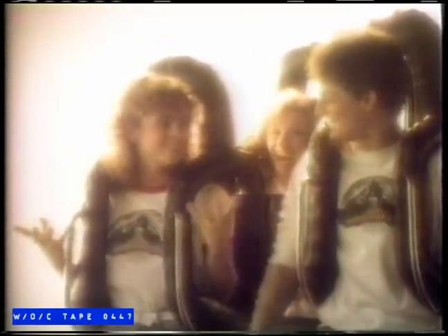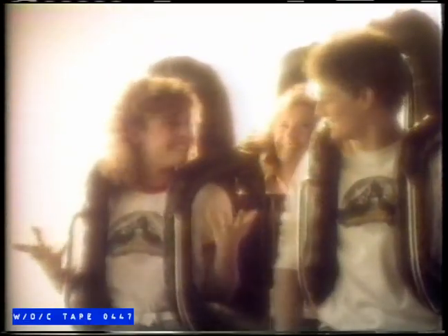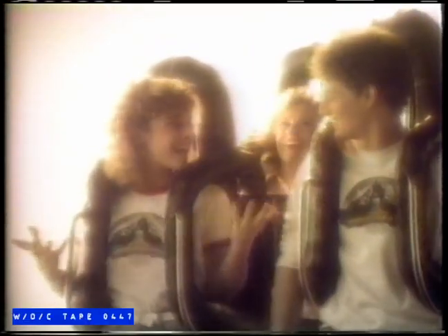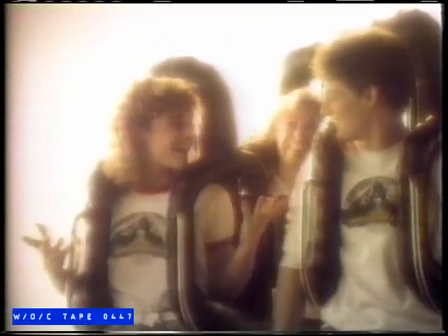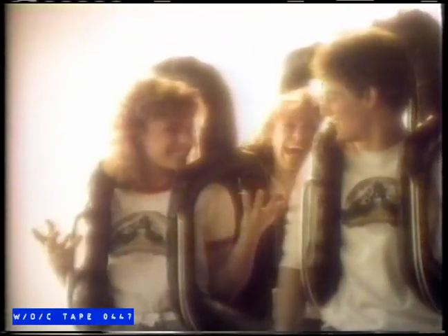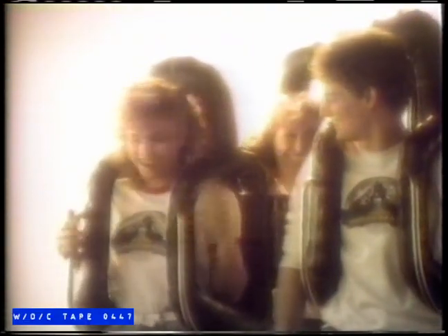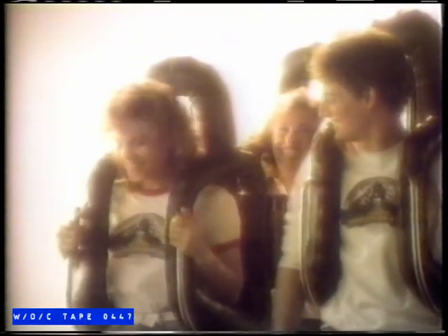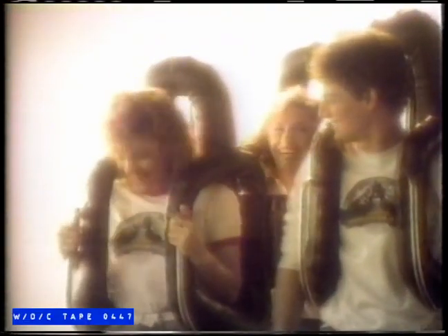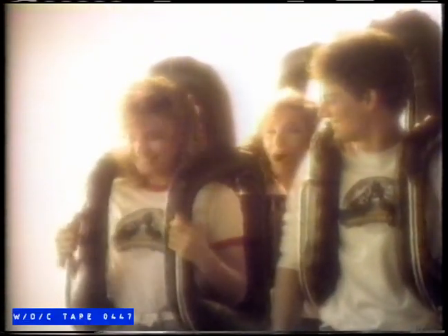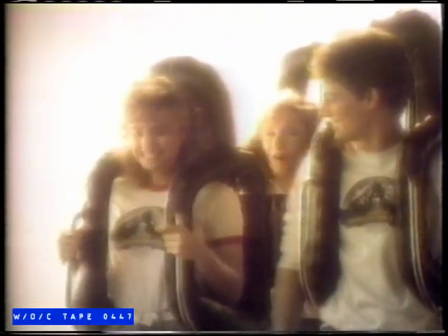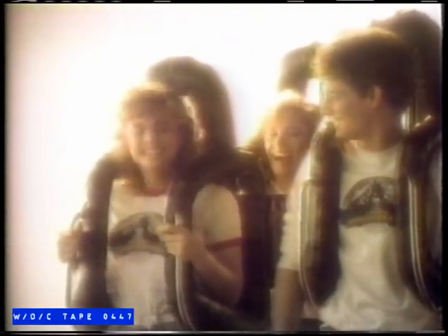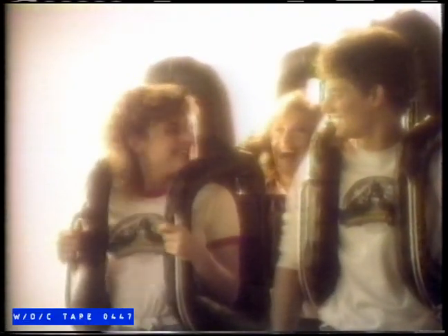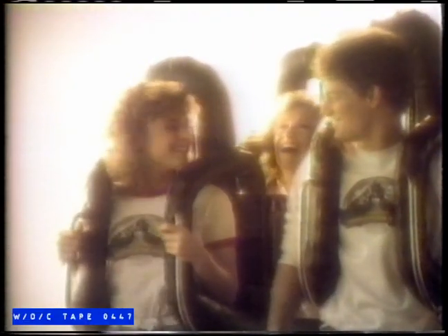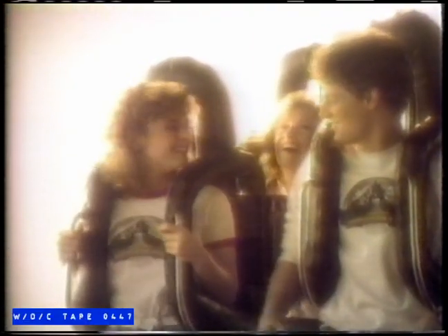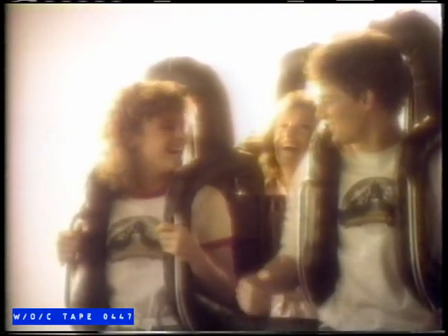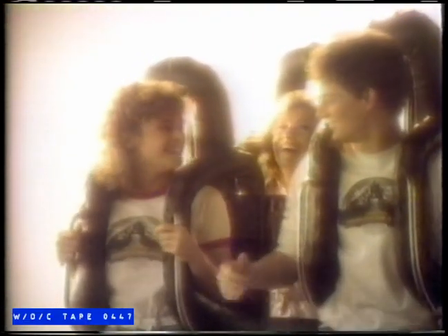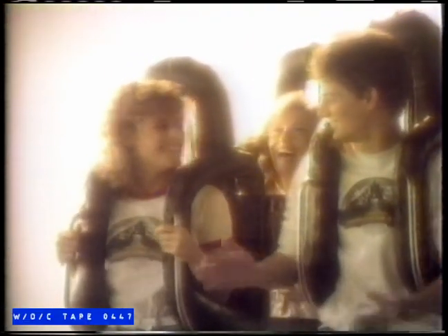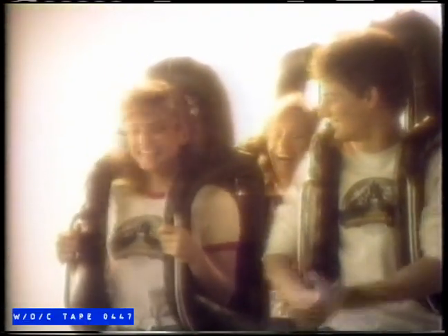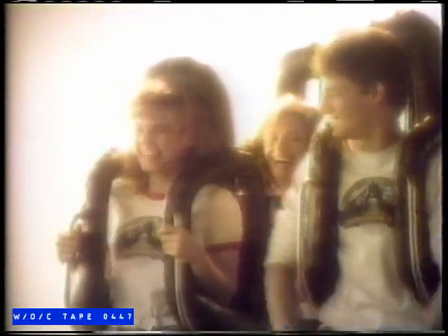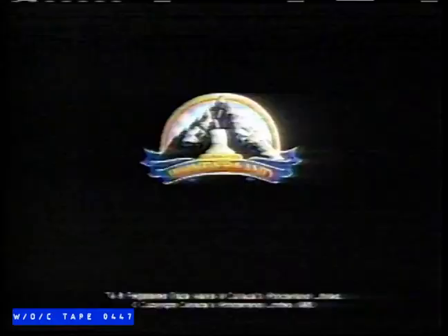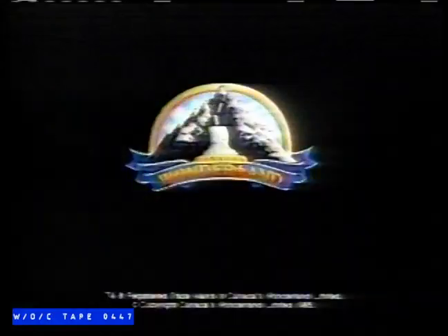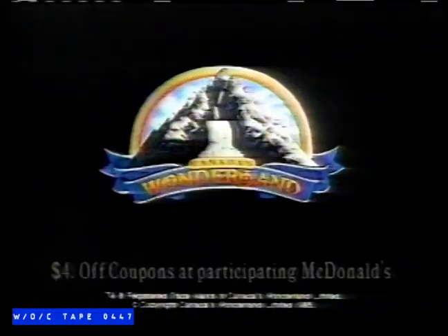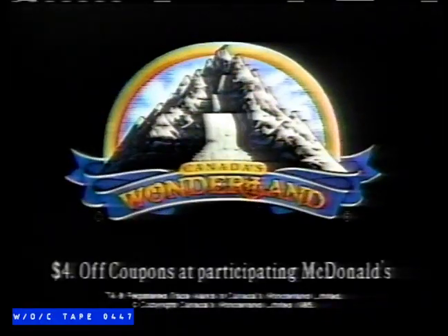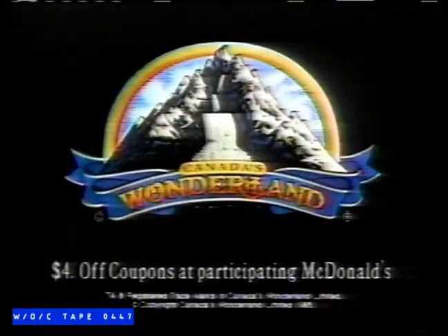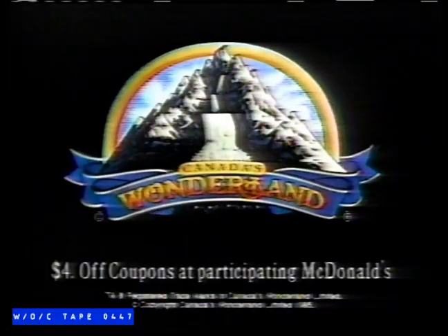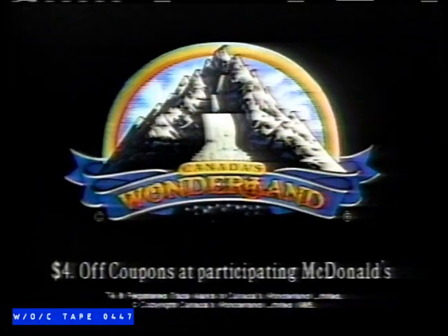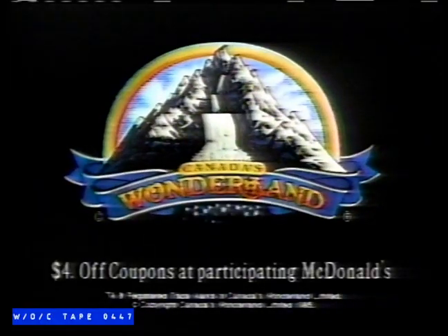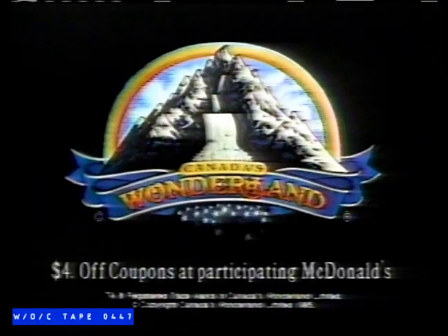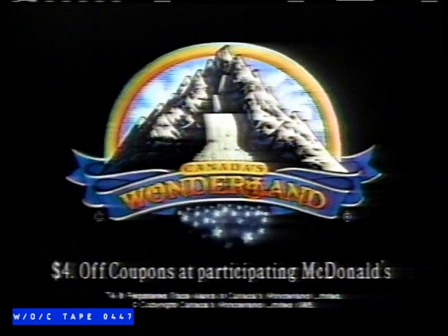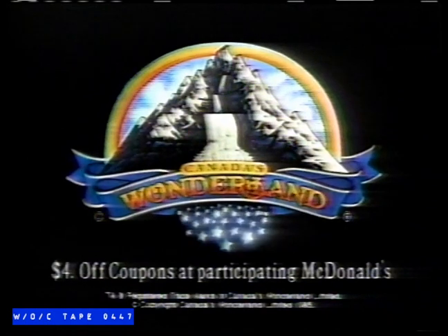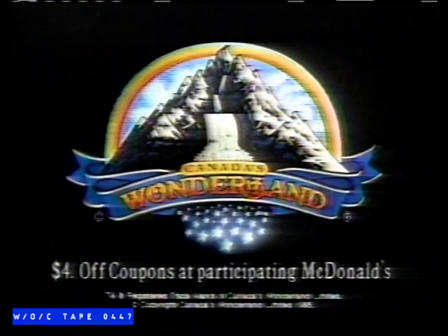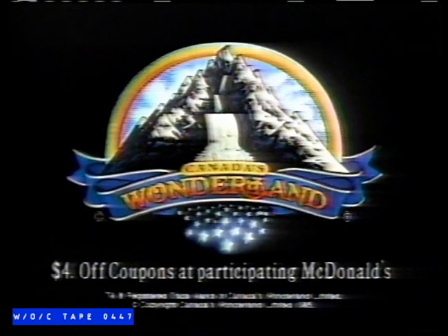We did it! There's always something at Canada's Wonderland.